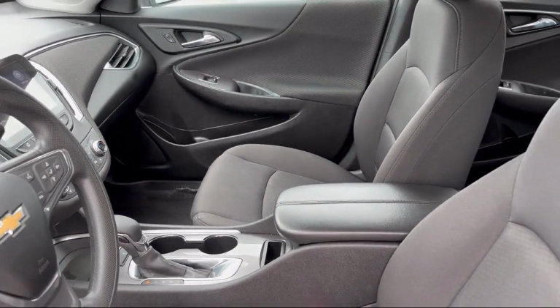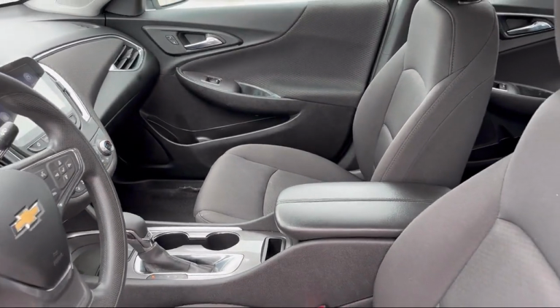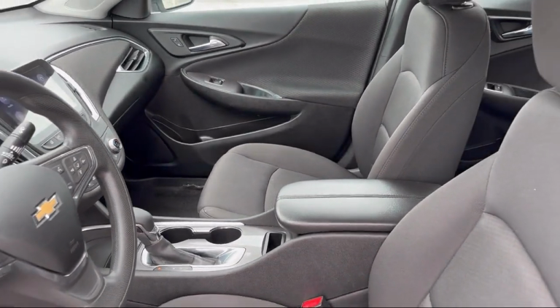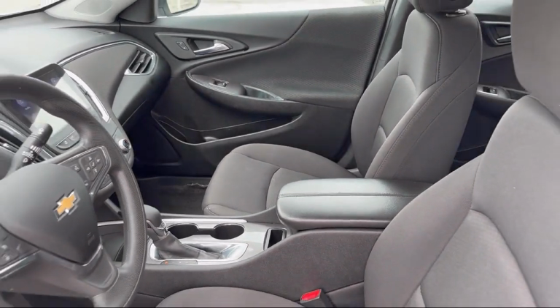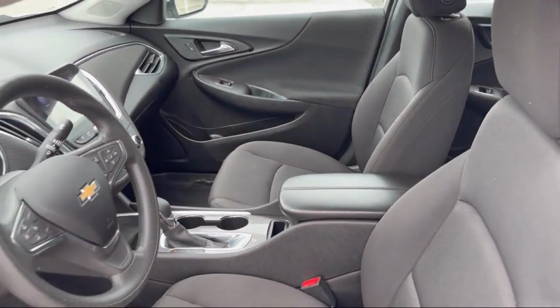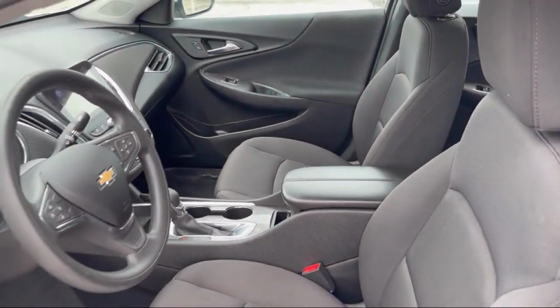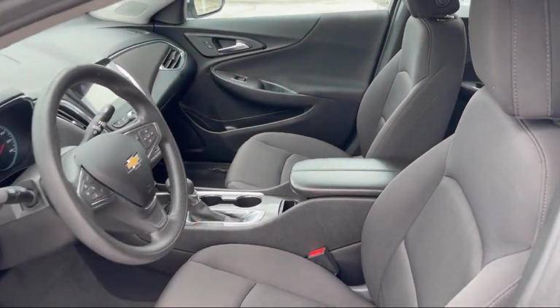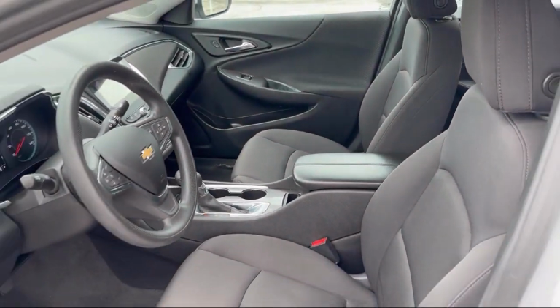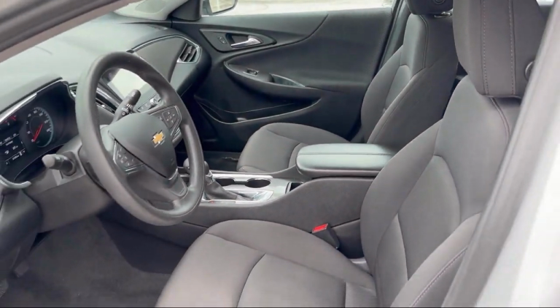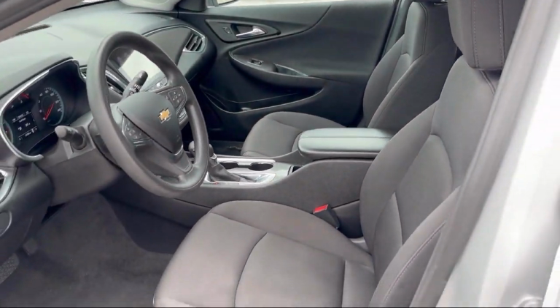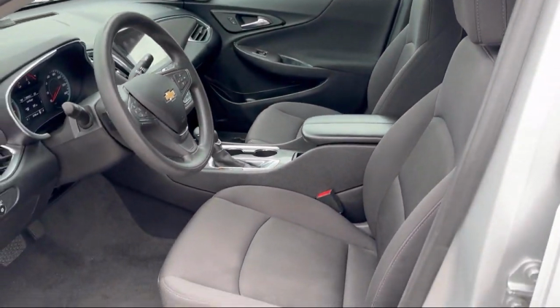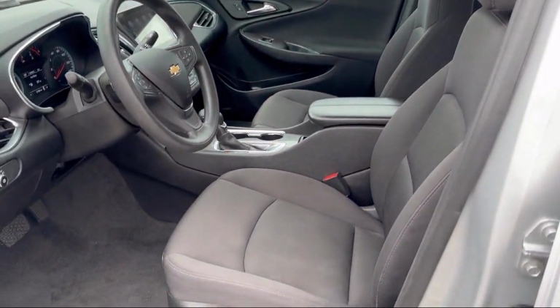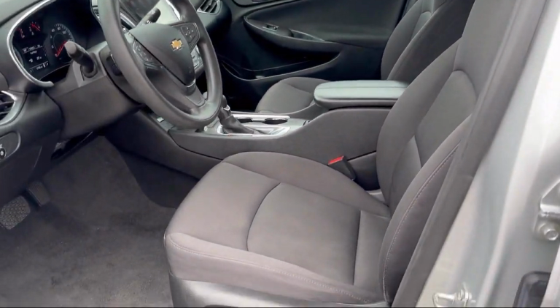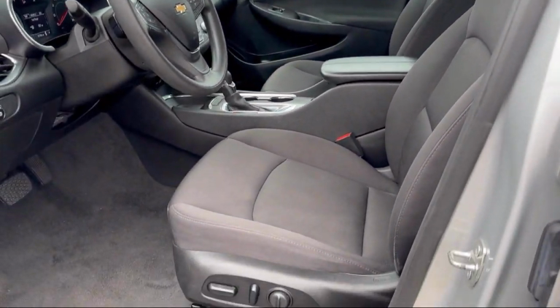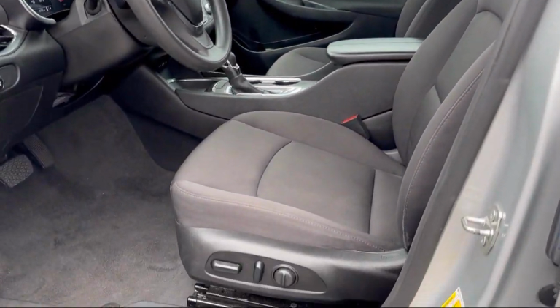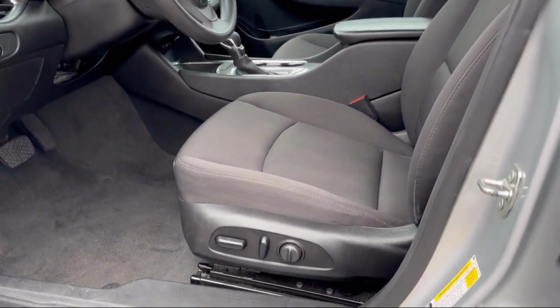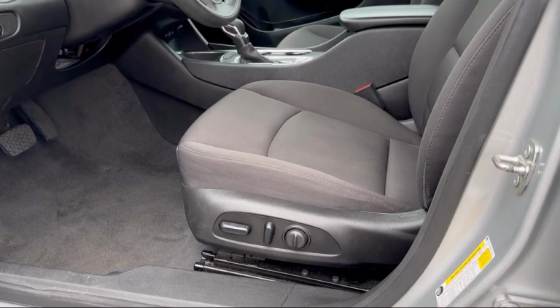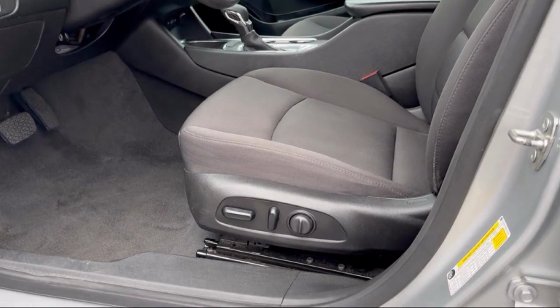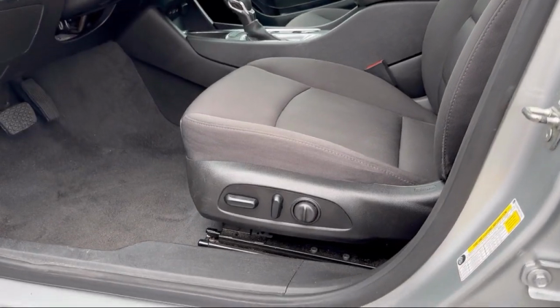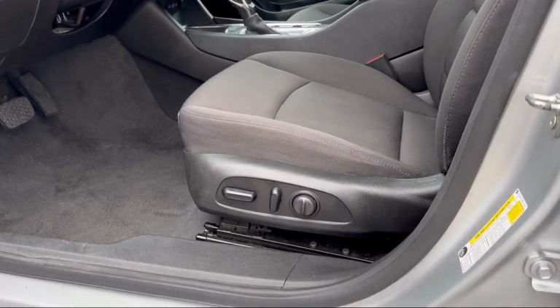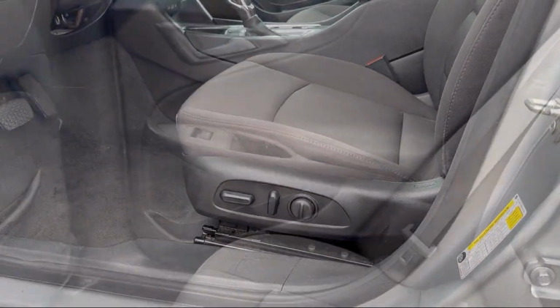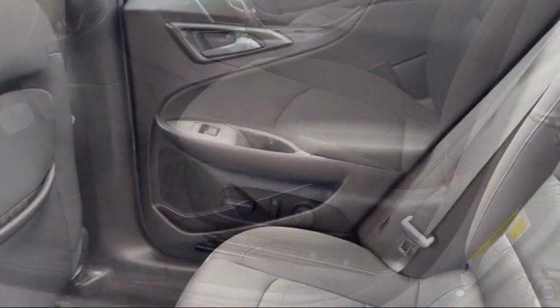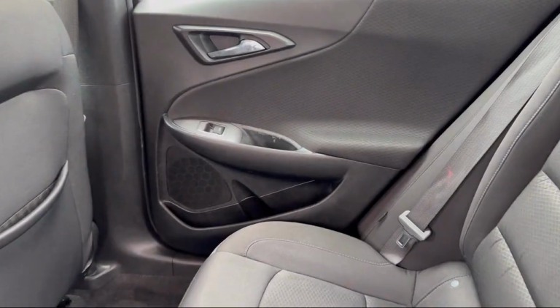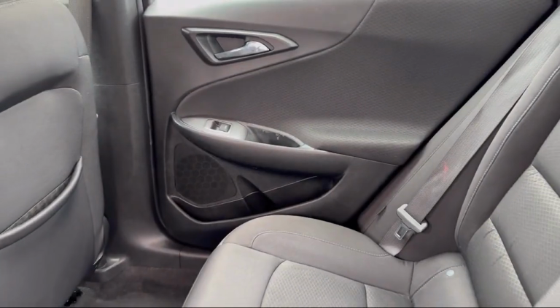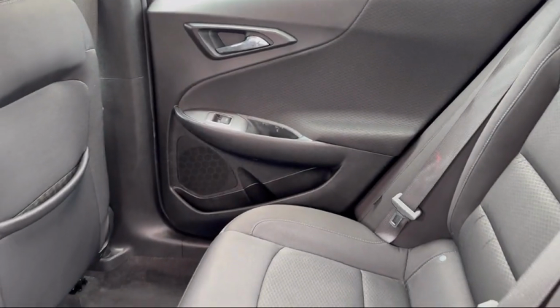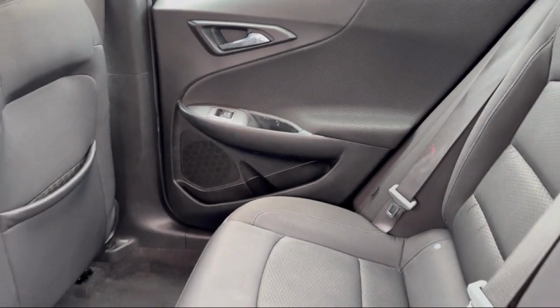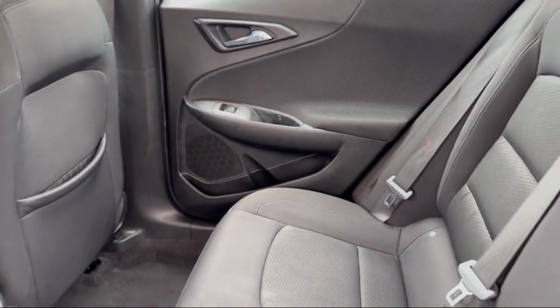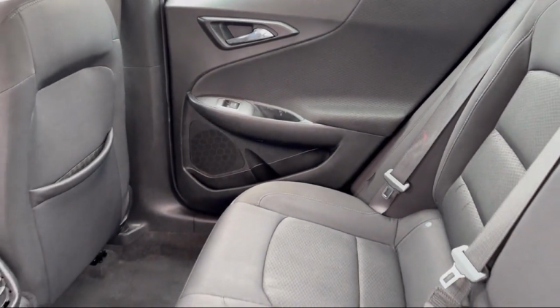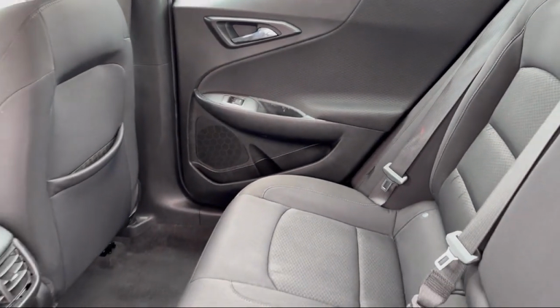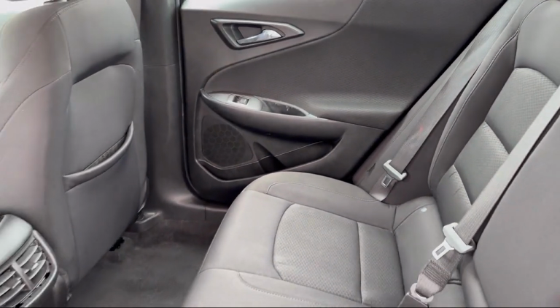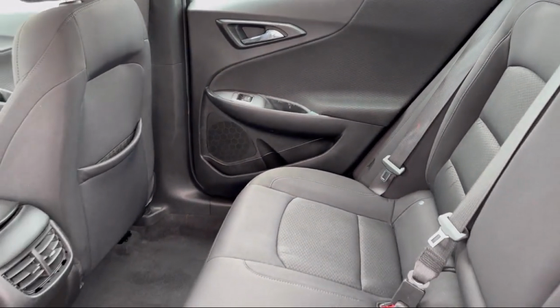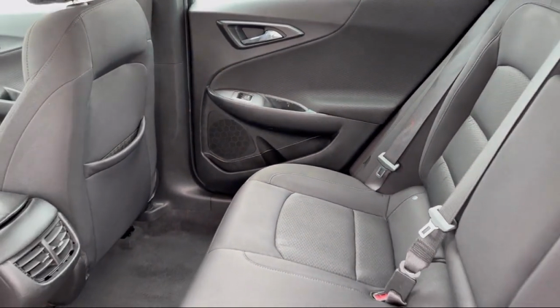Alloy Wheels, Keyless Entry, and has less than 60,000 miles on the odometer.